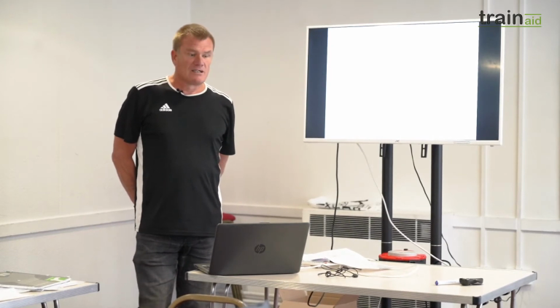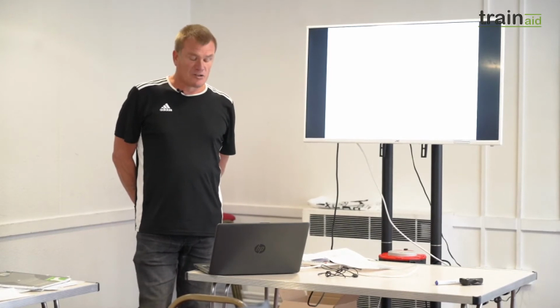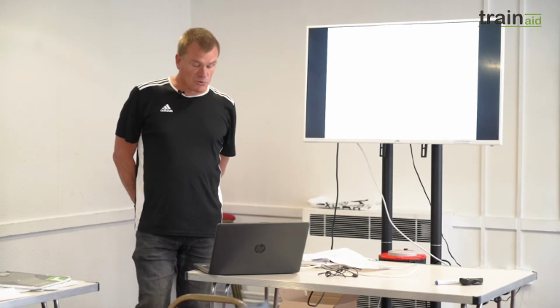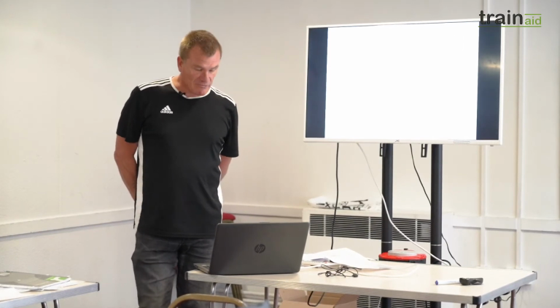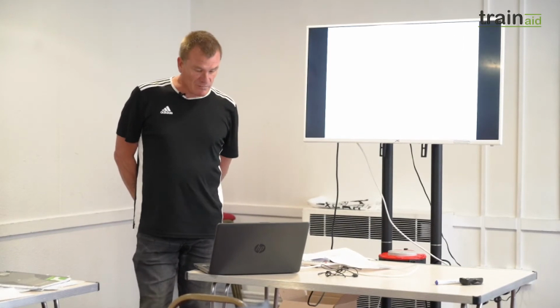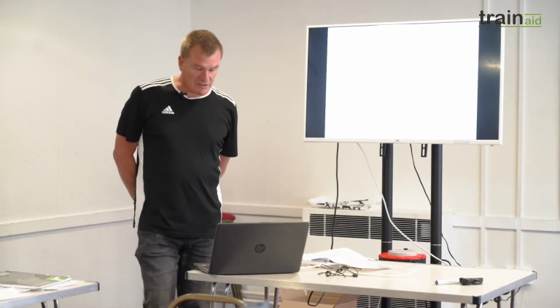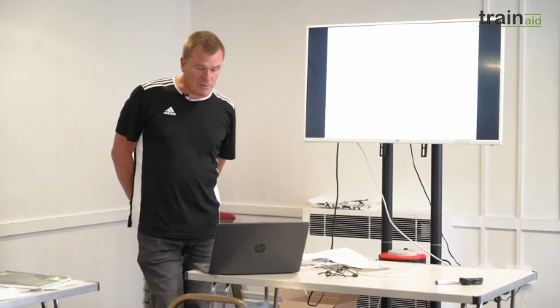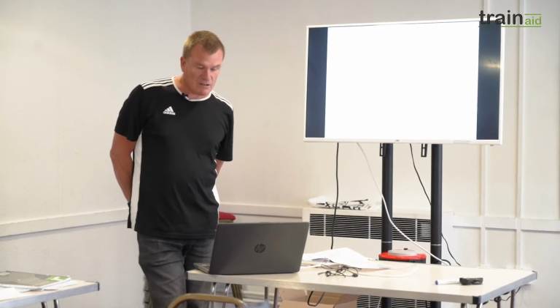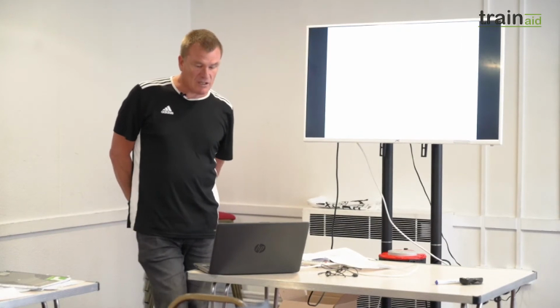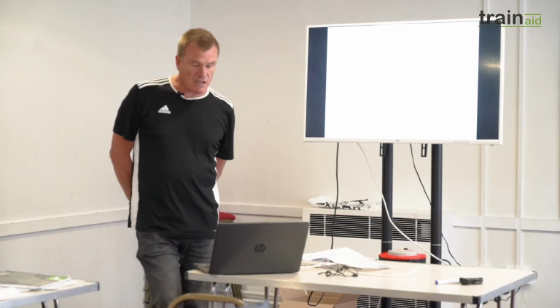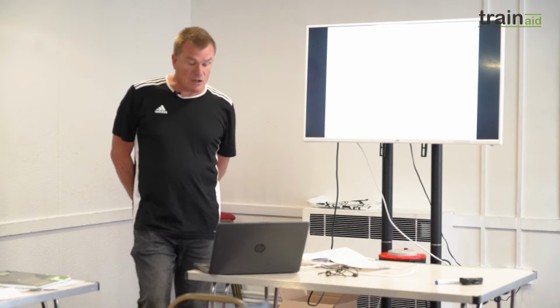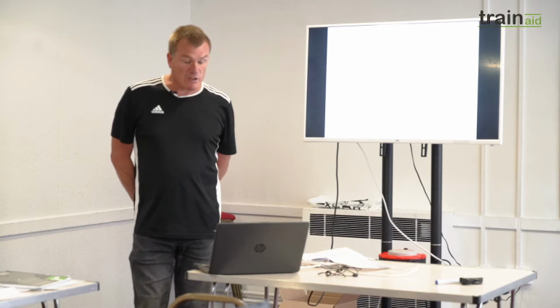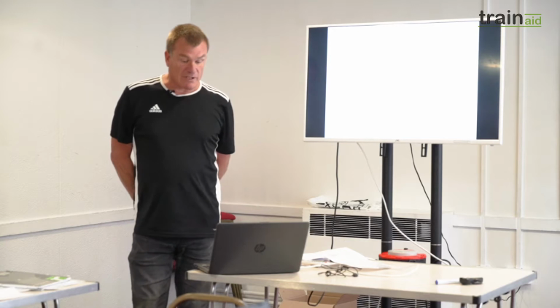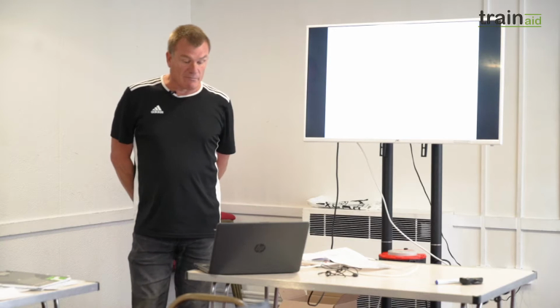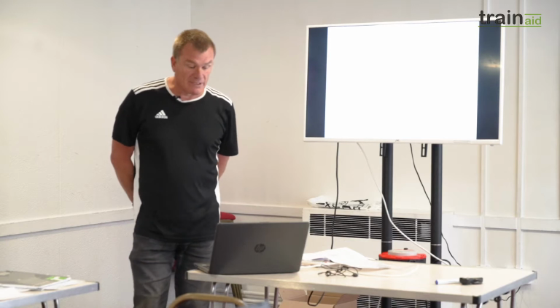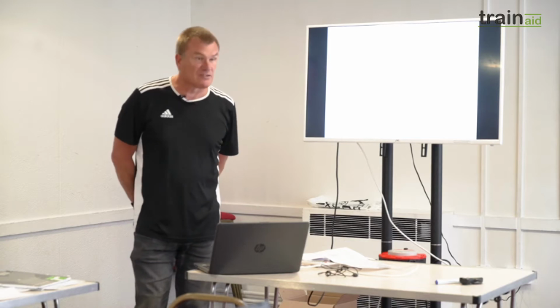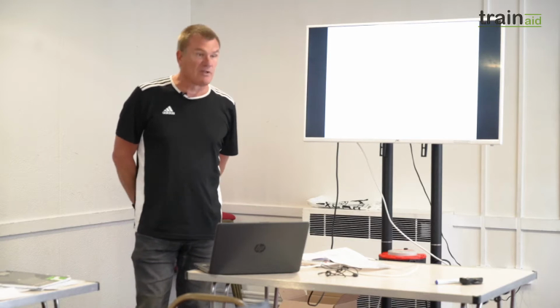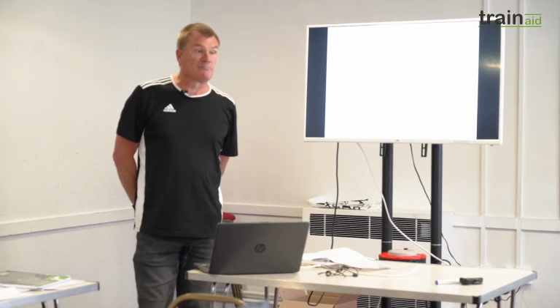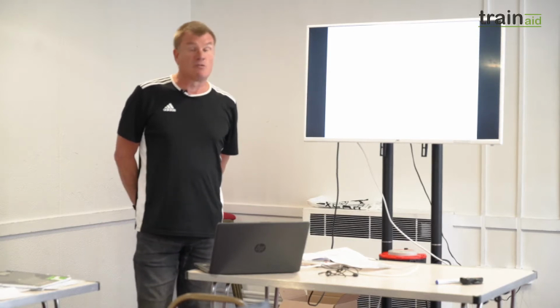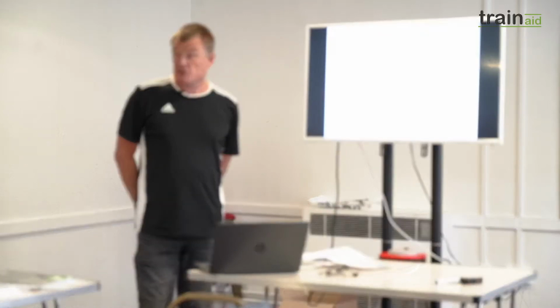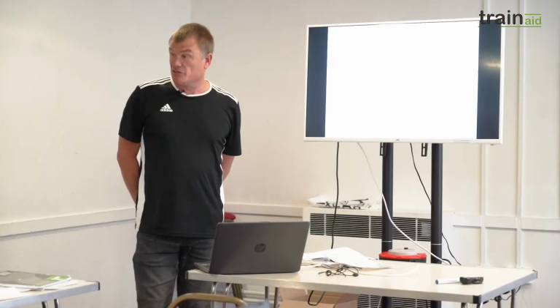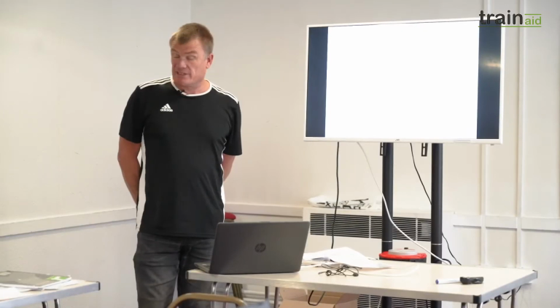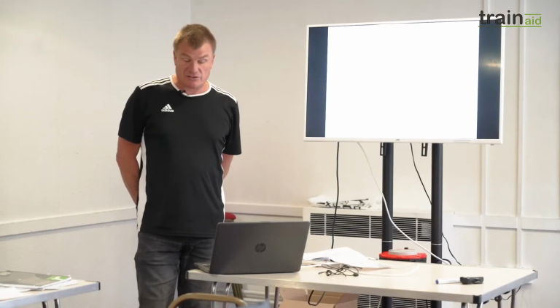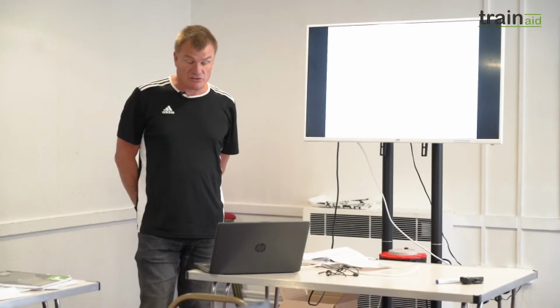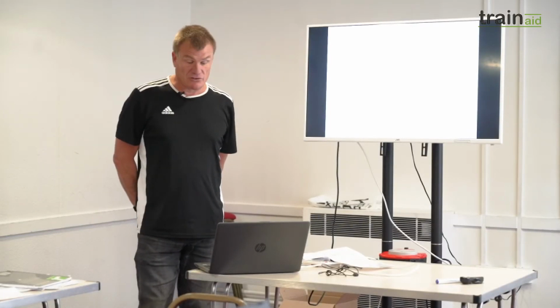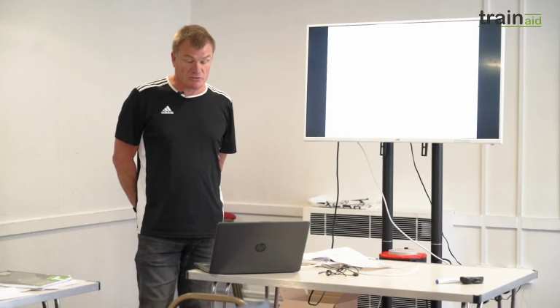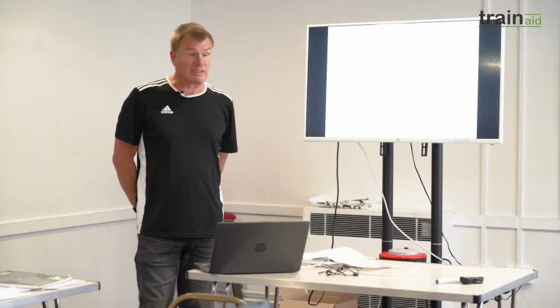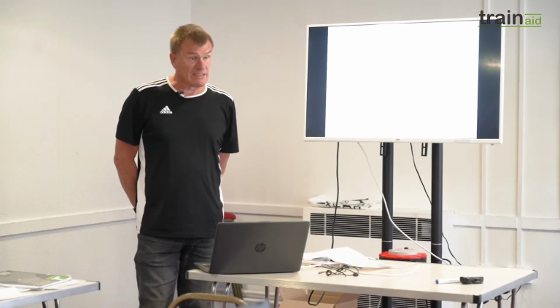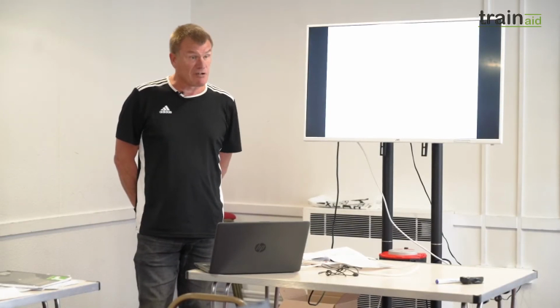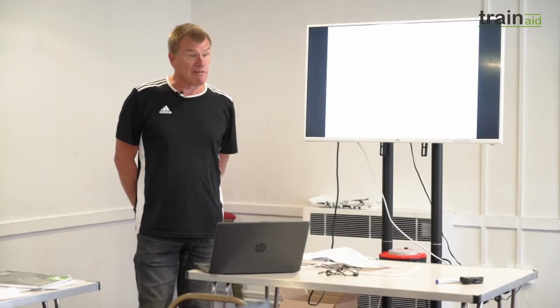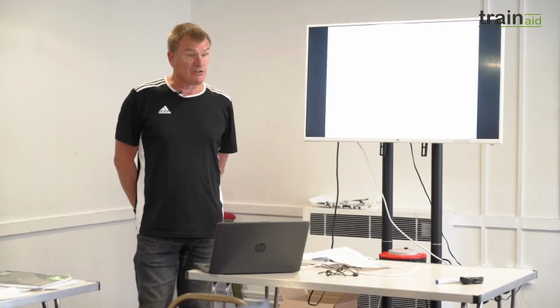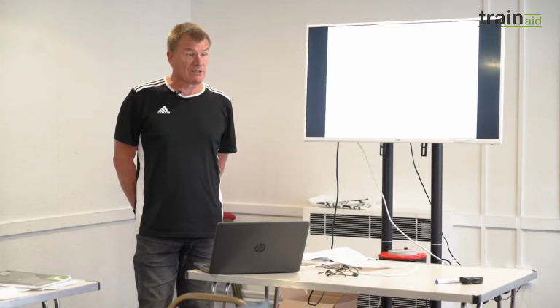Good morning everyone, my name is Mark. I work for a company that supplies plant machinery to maintain the railway infrastructure.